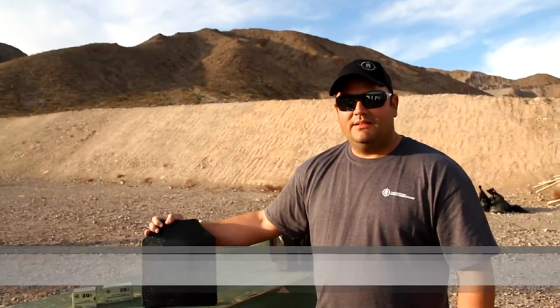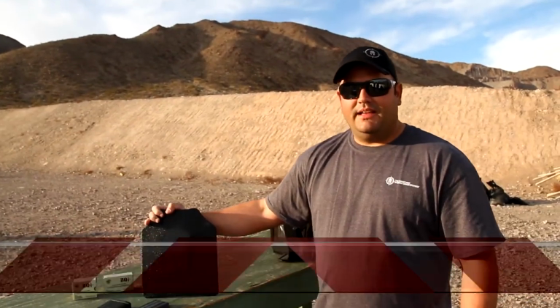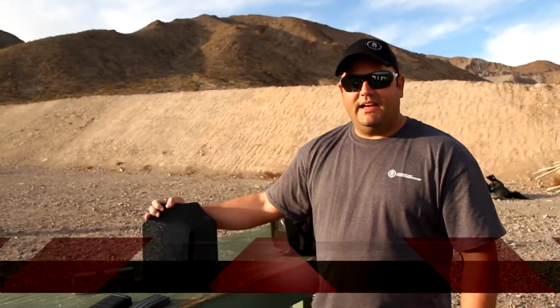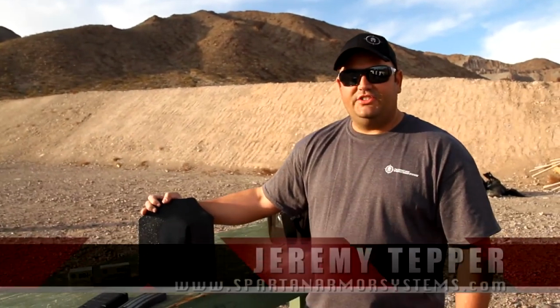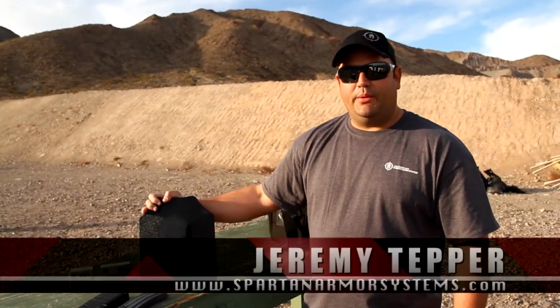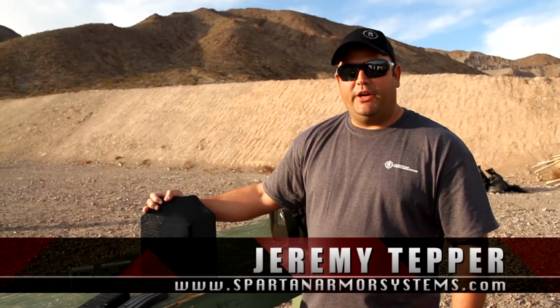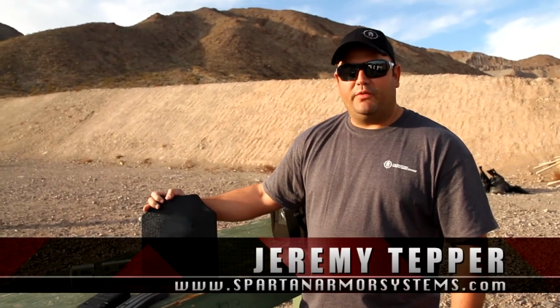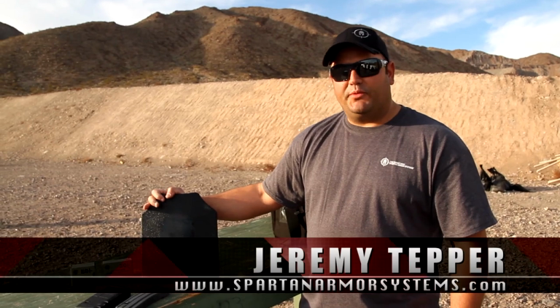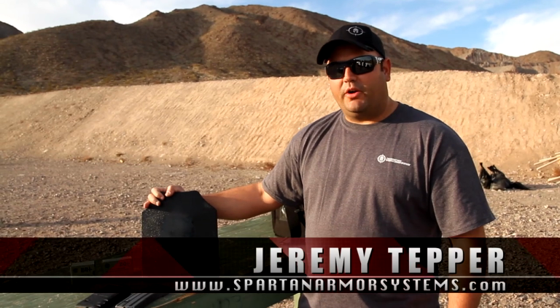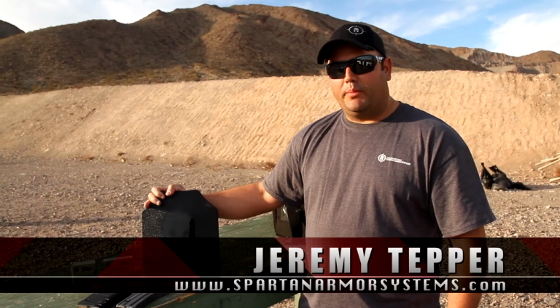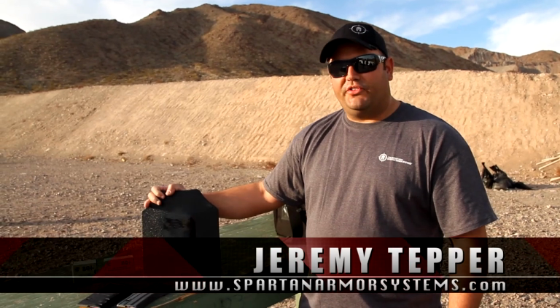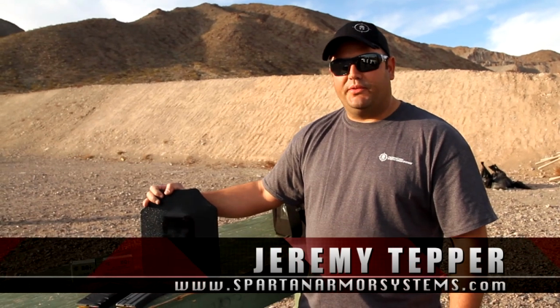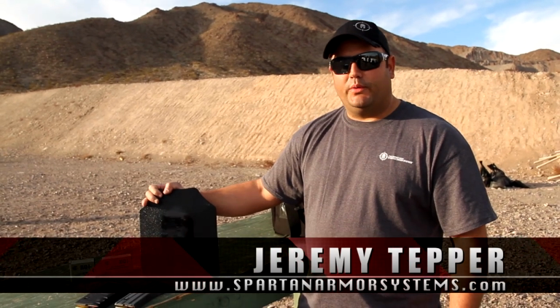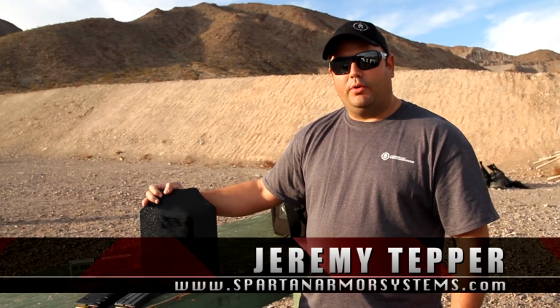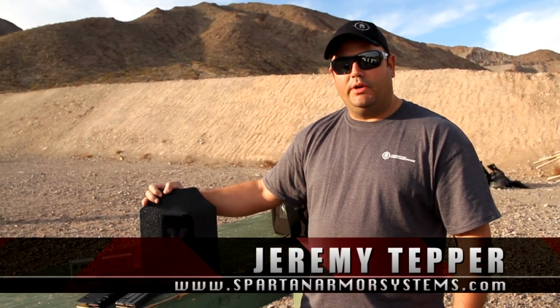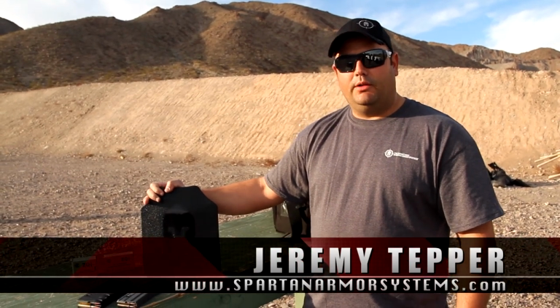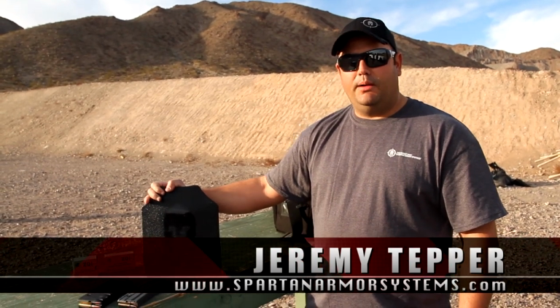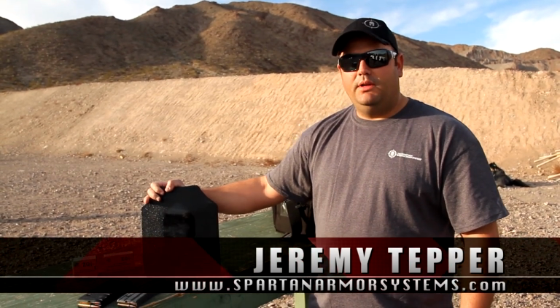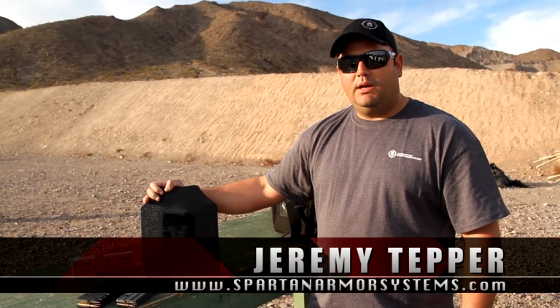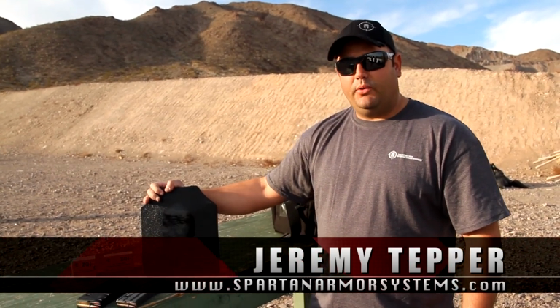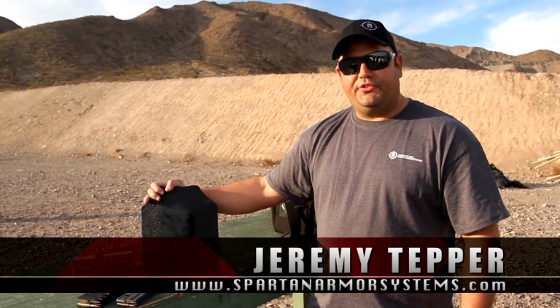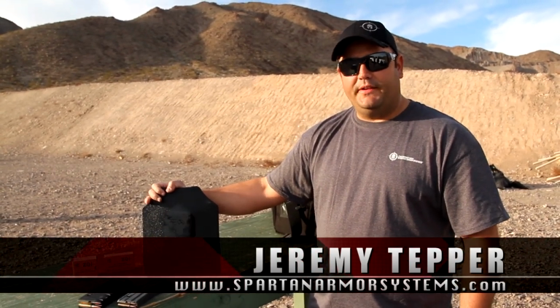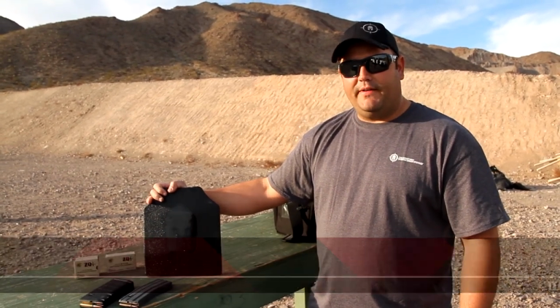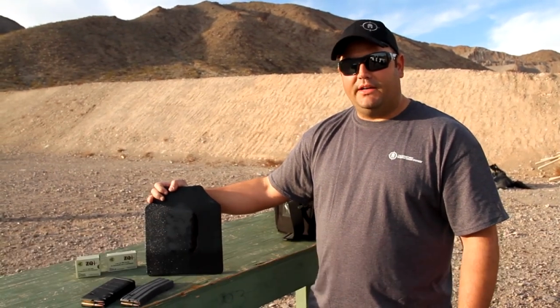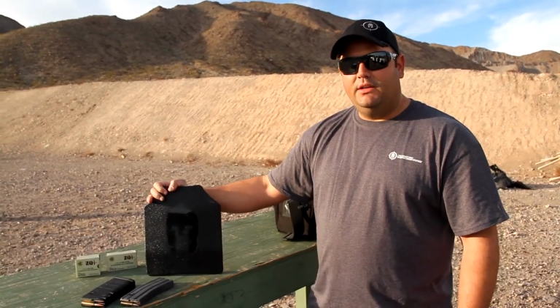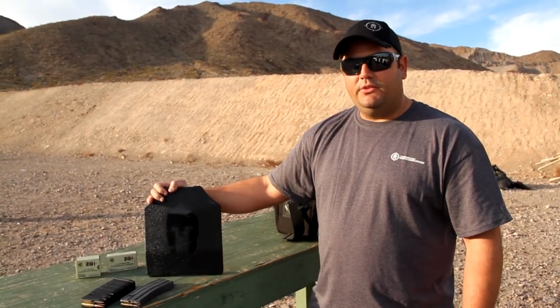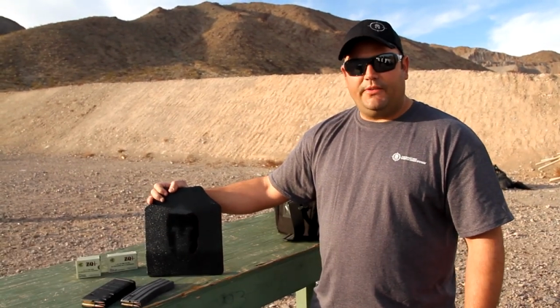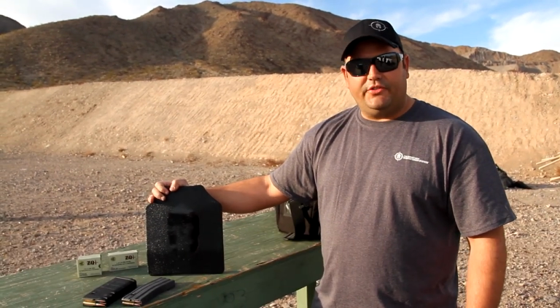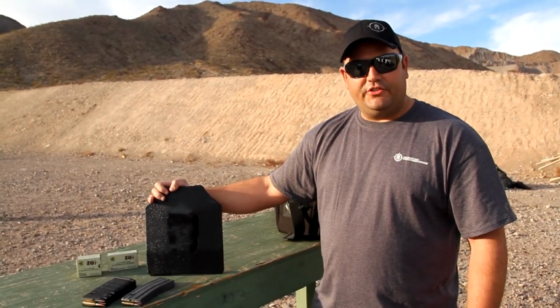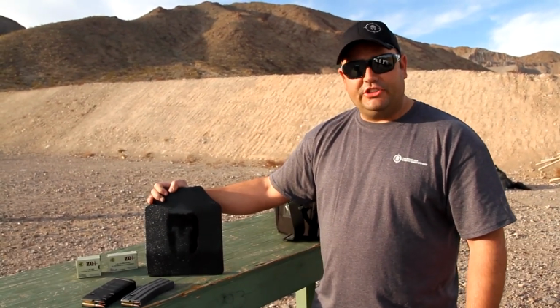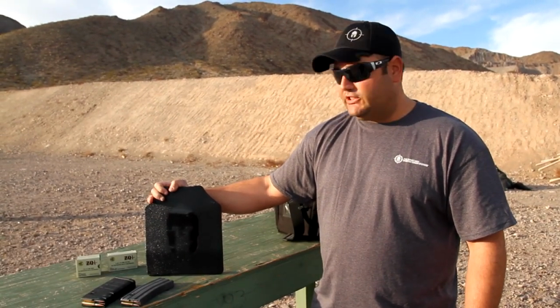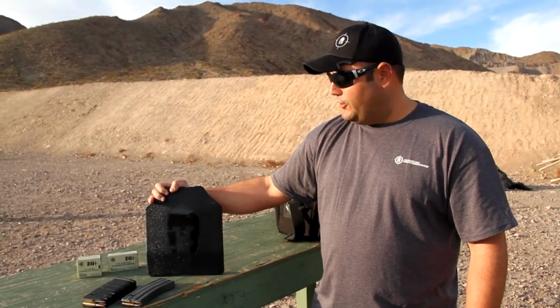Hey guys, Jeremy here from Spartan Armor Systems. We're at the Pro Gun Club, Boulder City, Nevada for the 2016 SHOT Show.